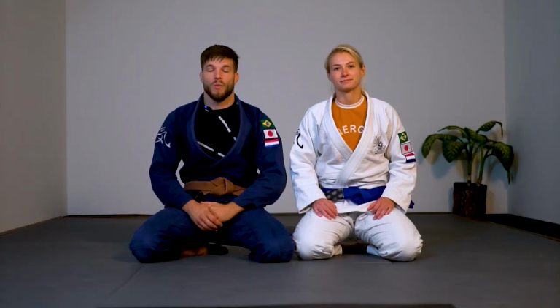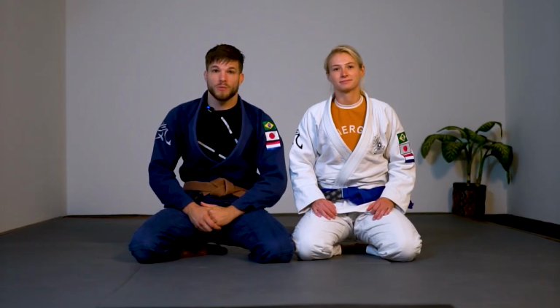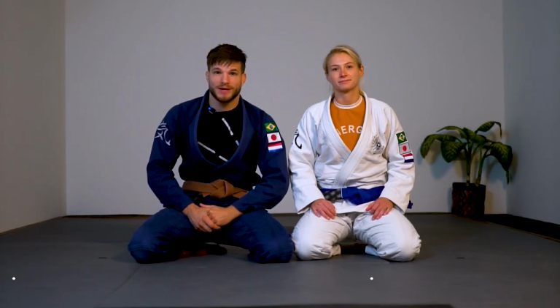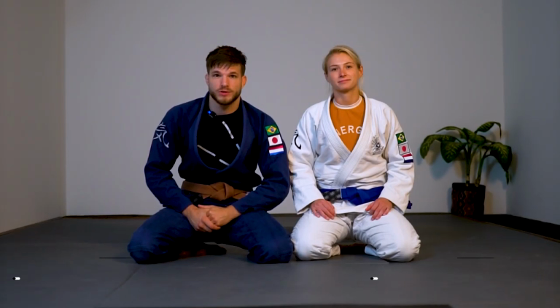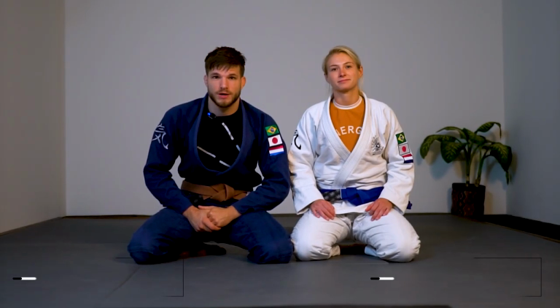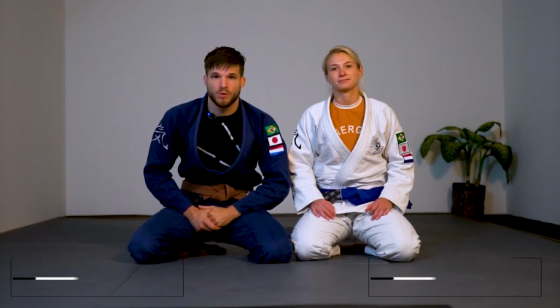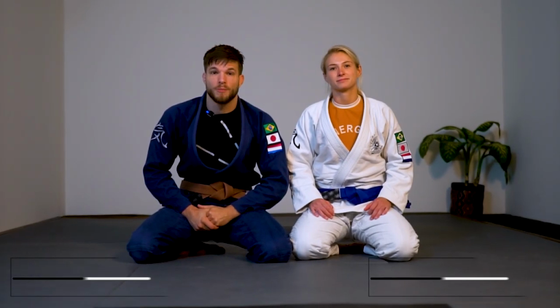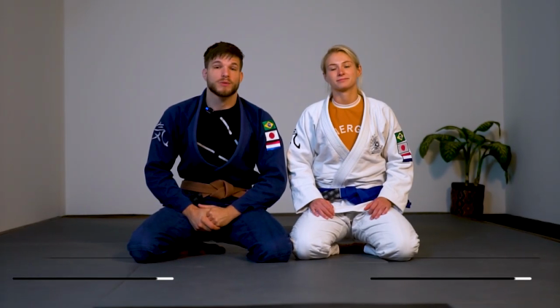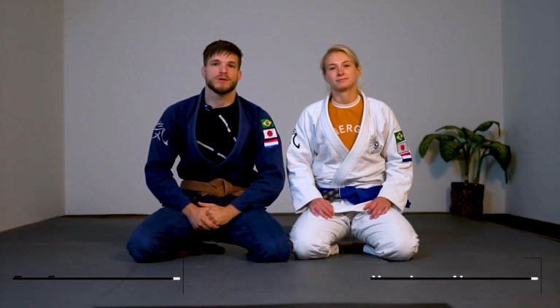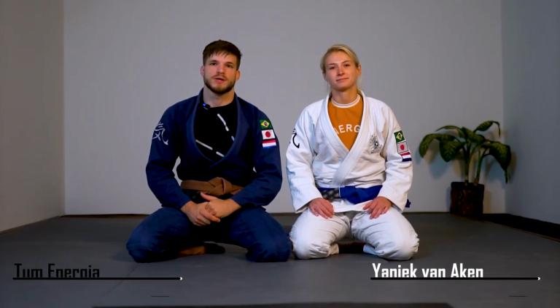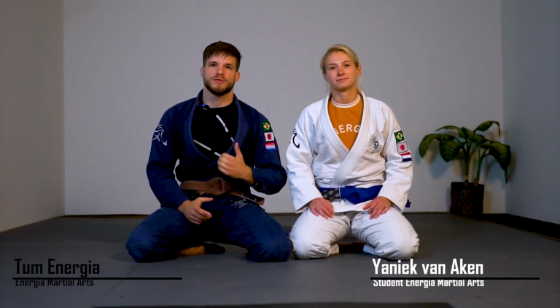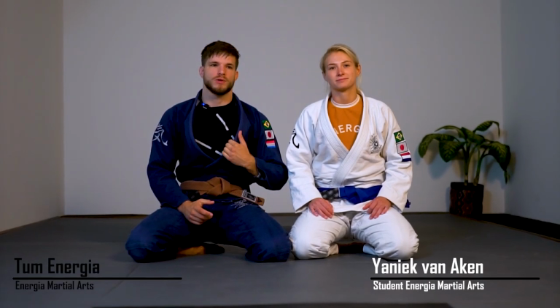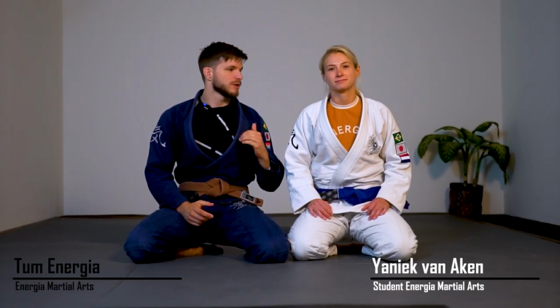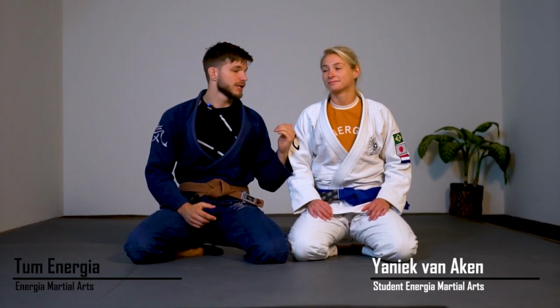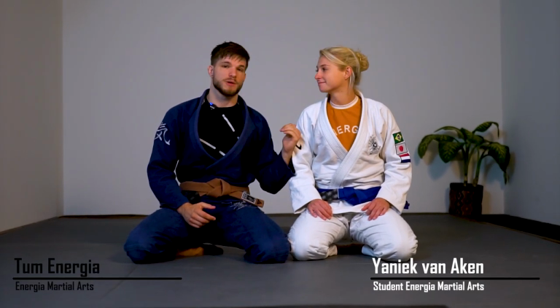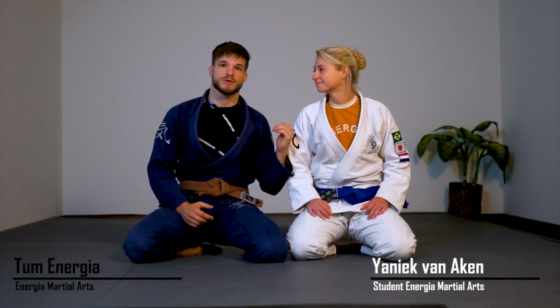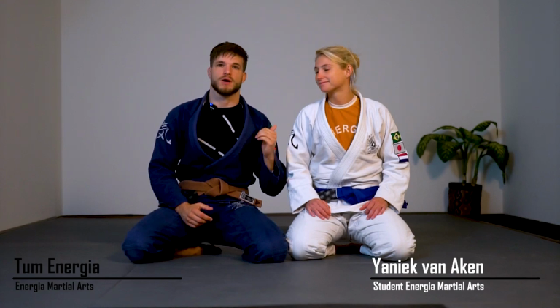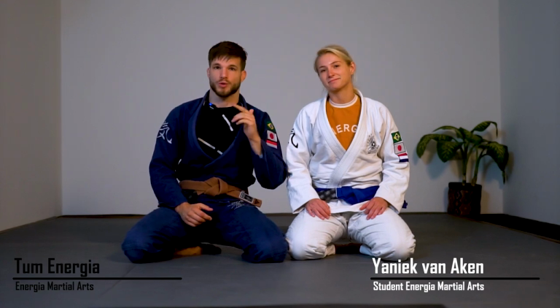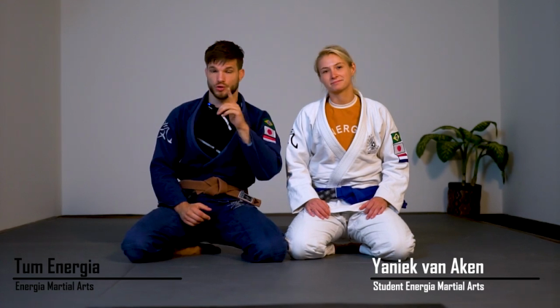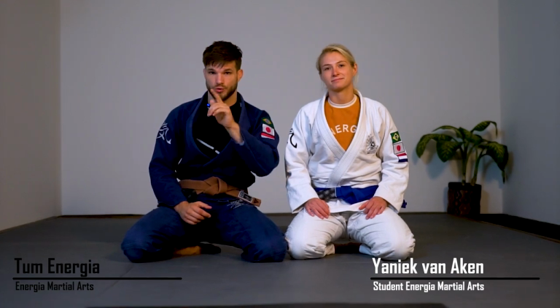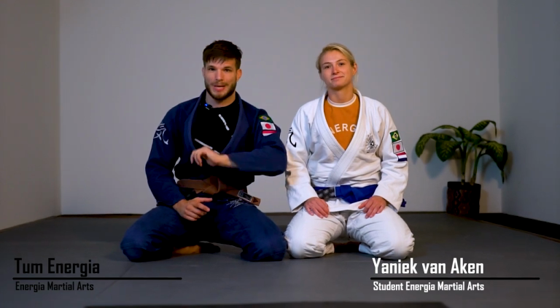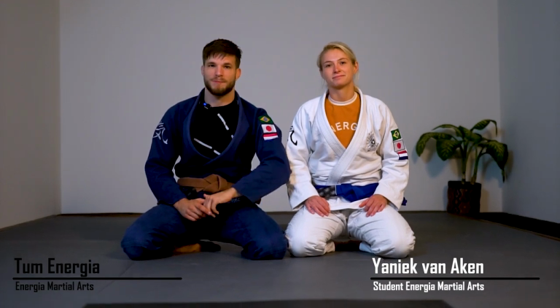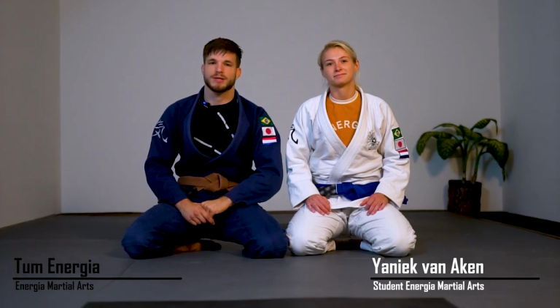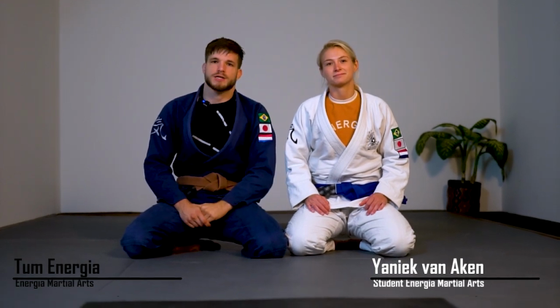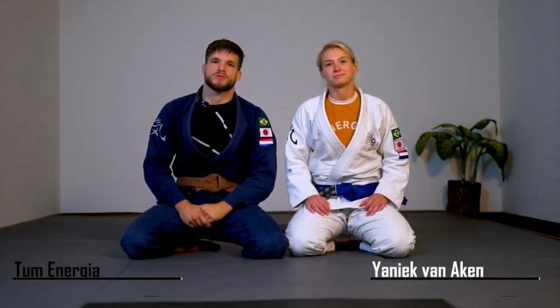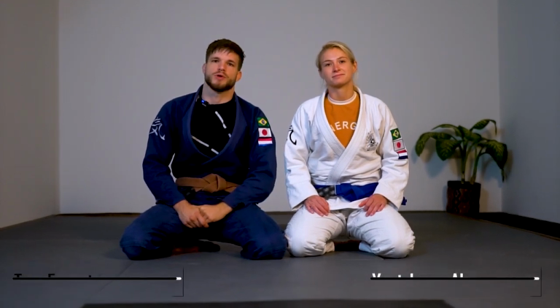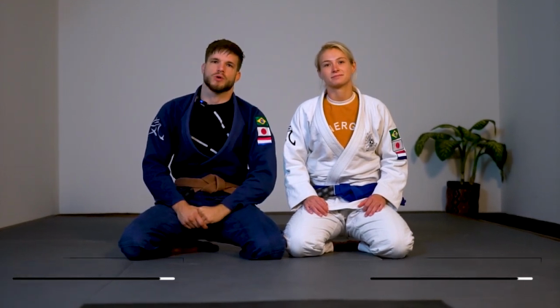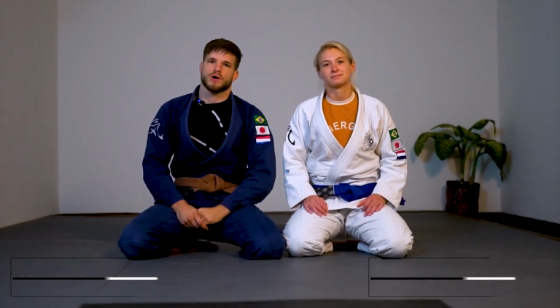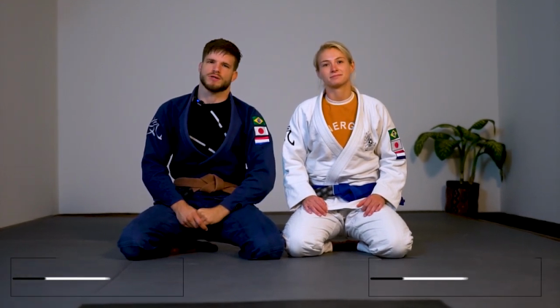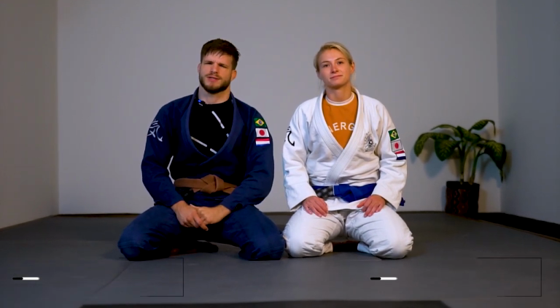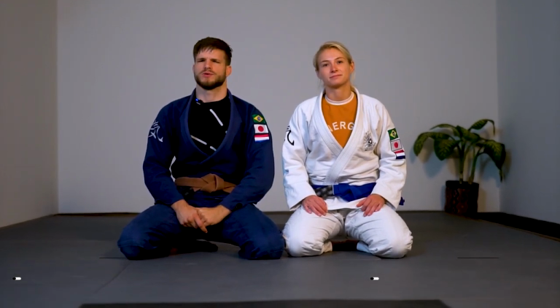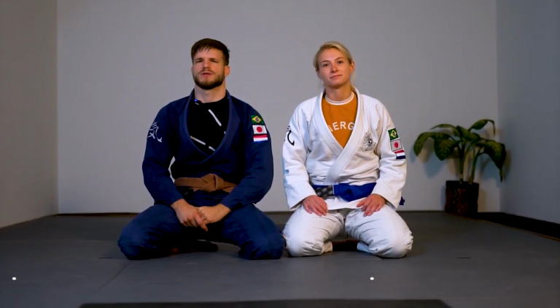Welcome back to the channel. We're back with another gi video. Yannick is helping us out. We're going to show you lapel attacks from the closed guard. Let's get to it.